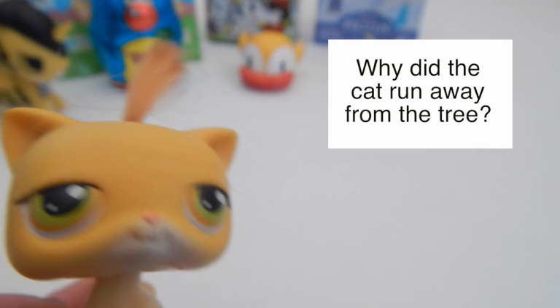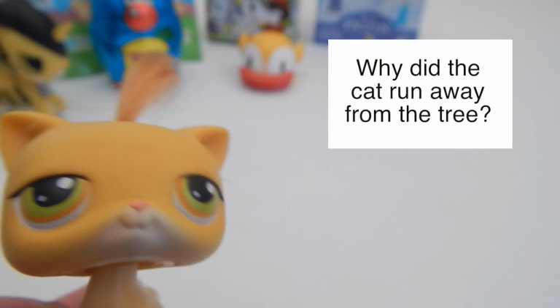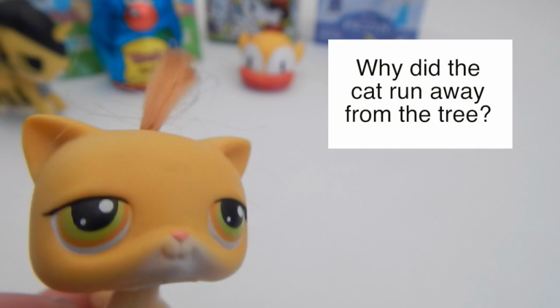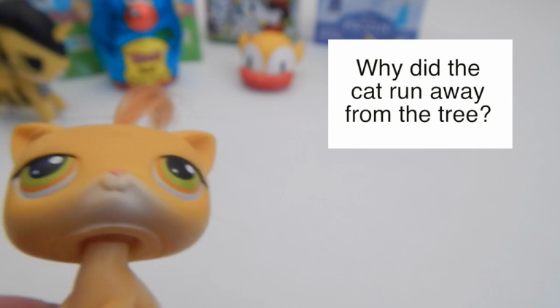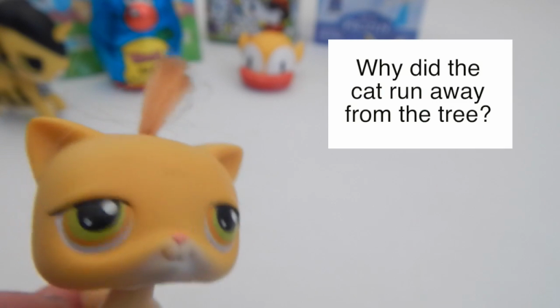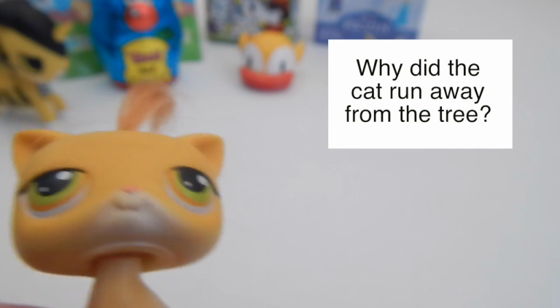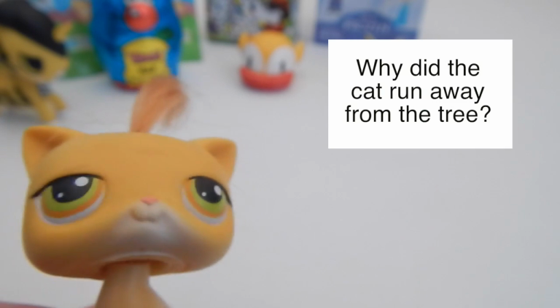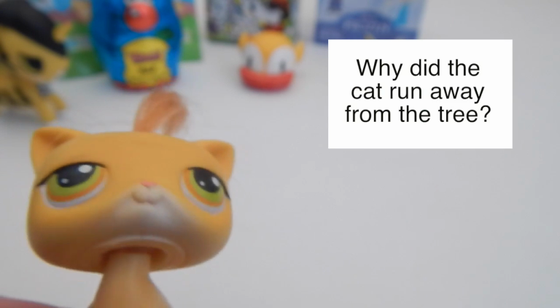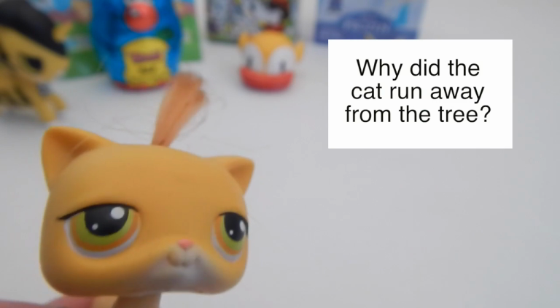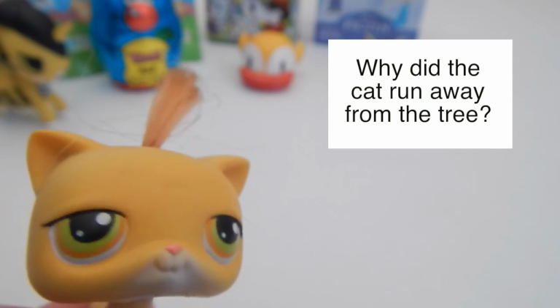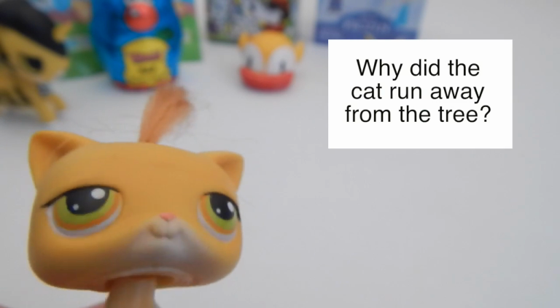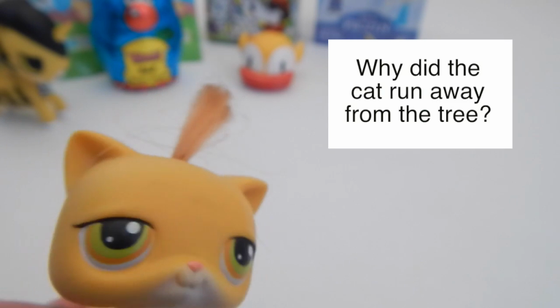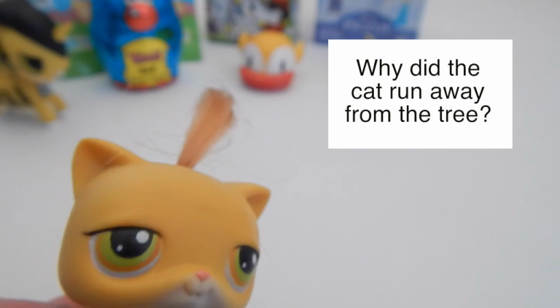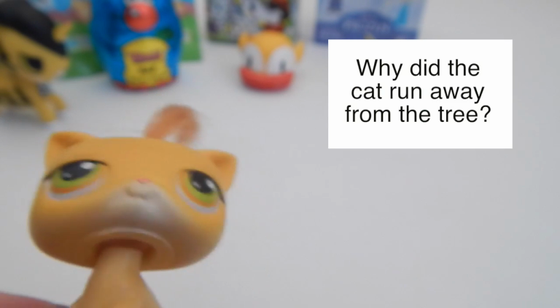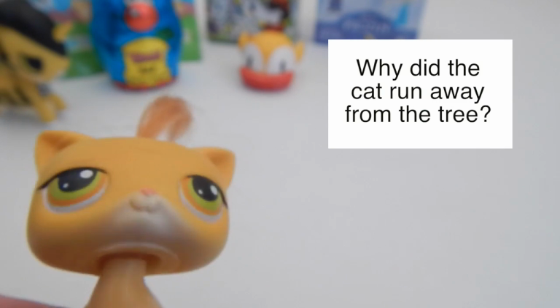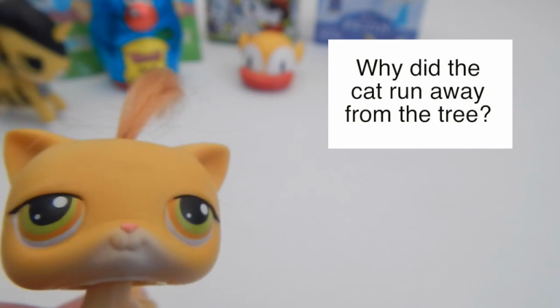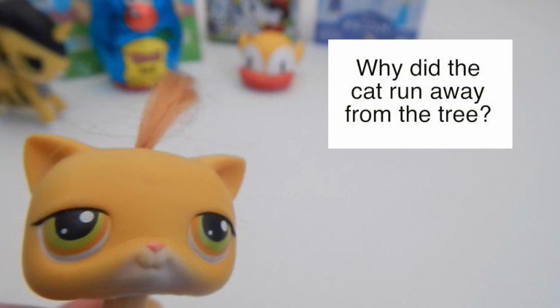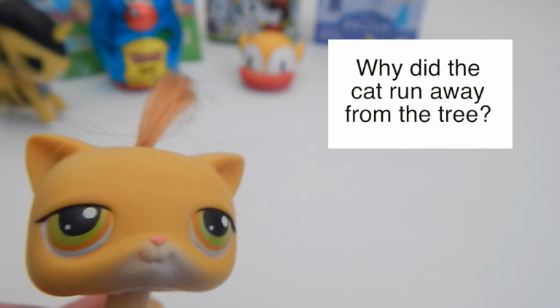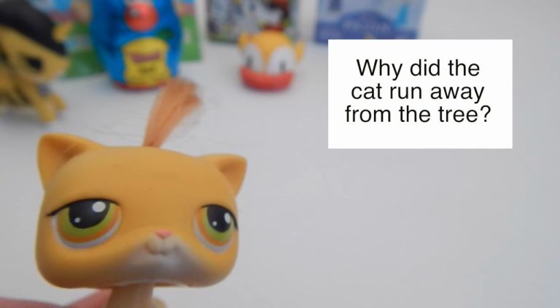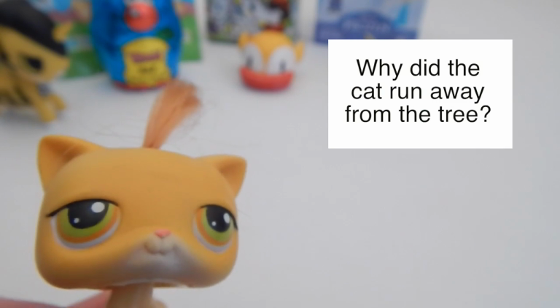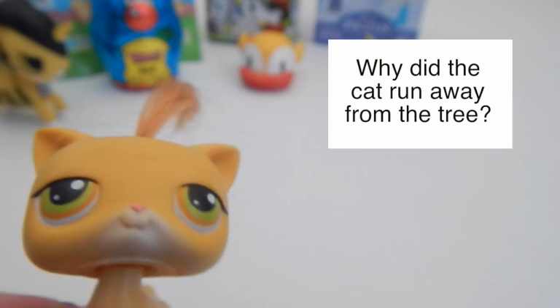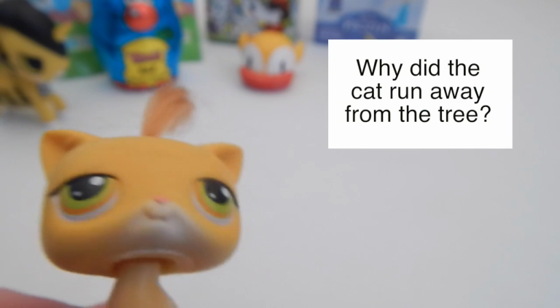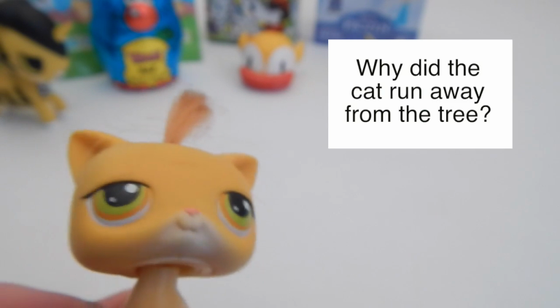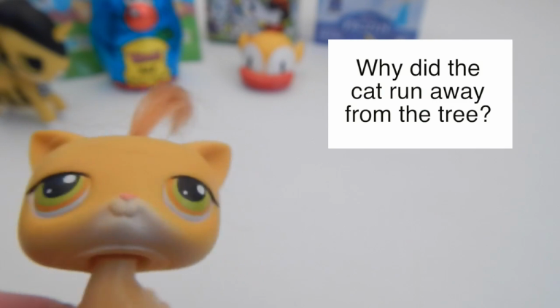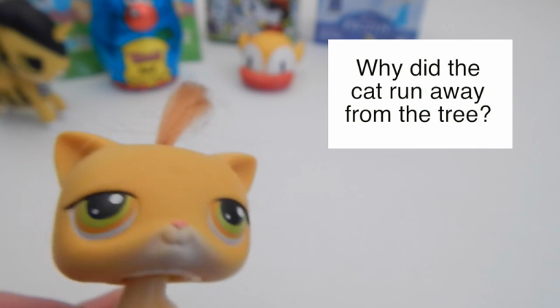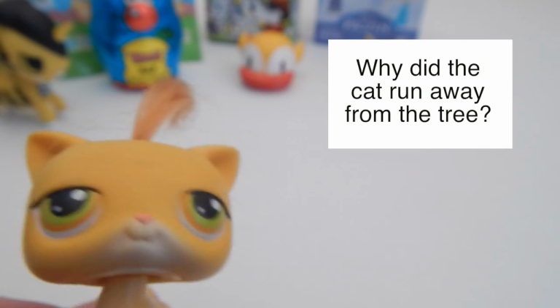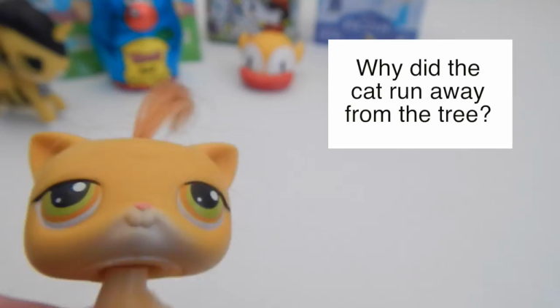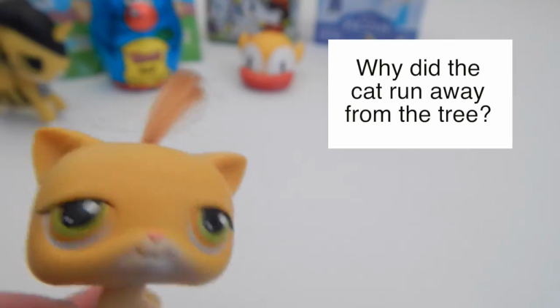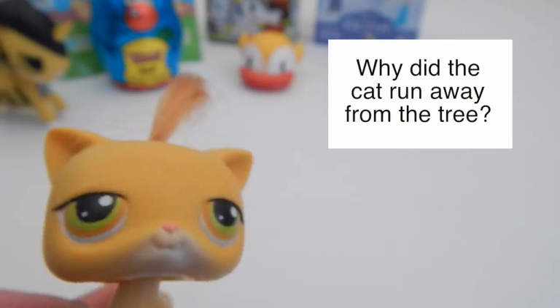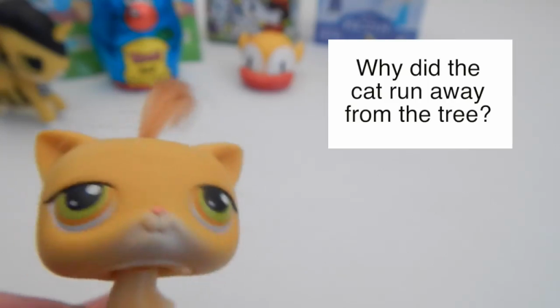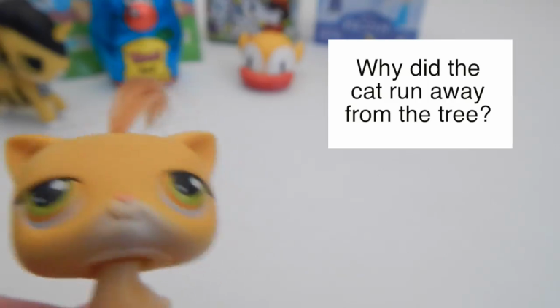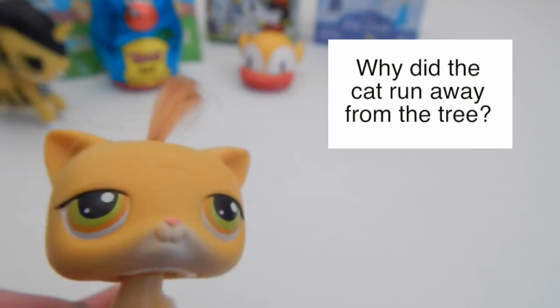Why did the cat run away from the tree? I'll let you guys know at the end of the video.